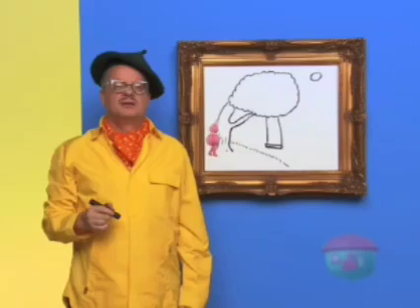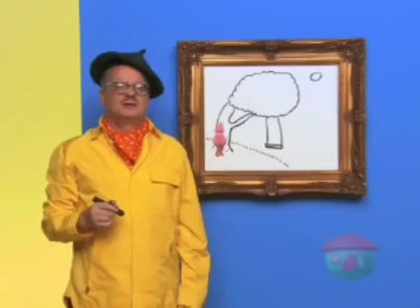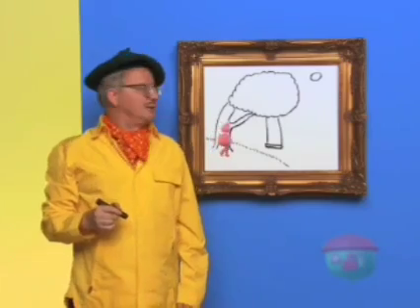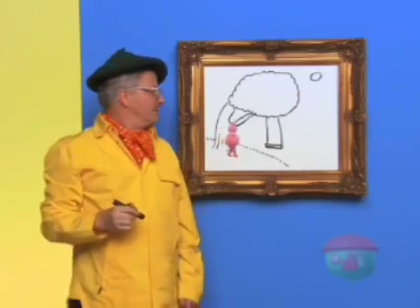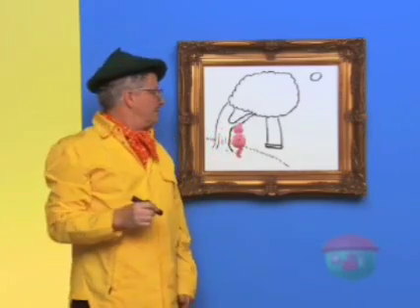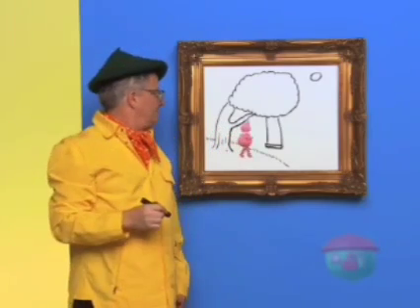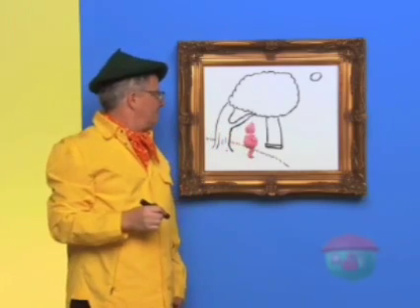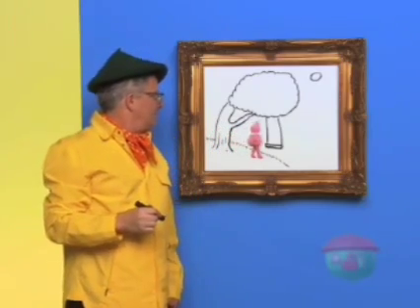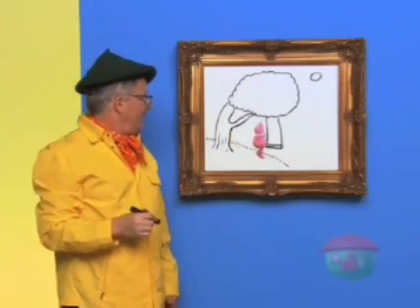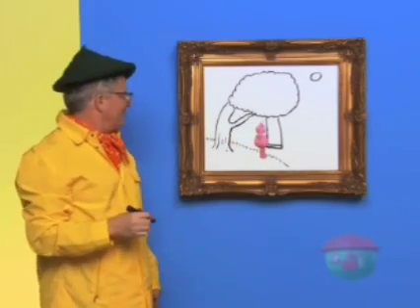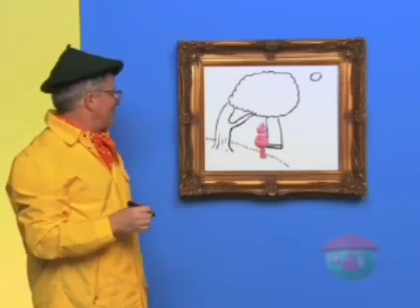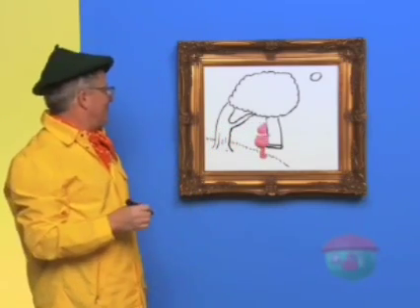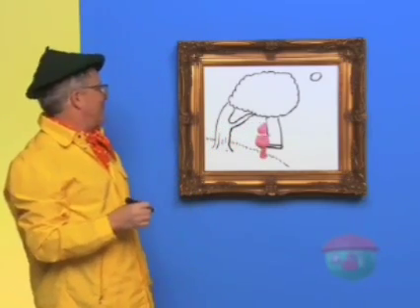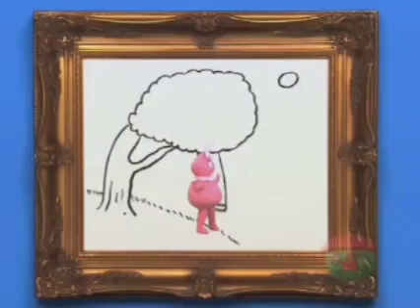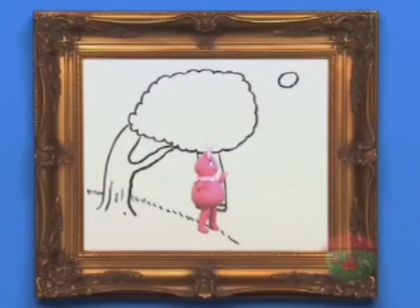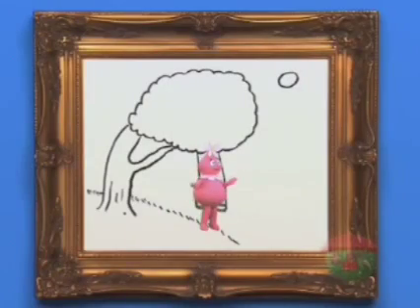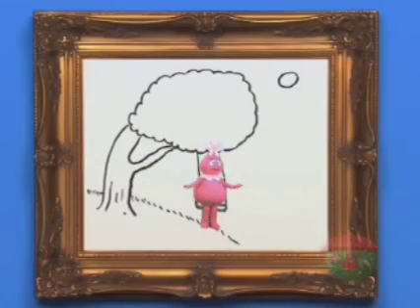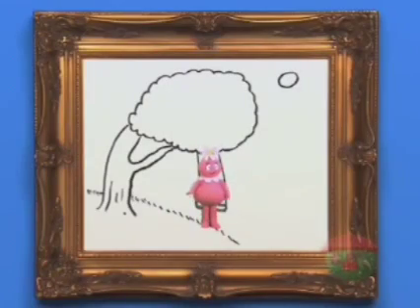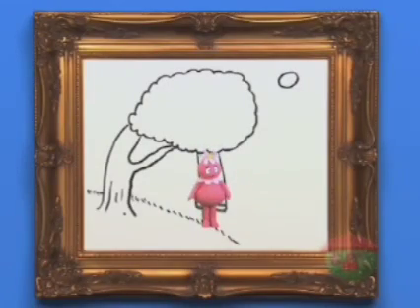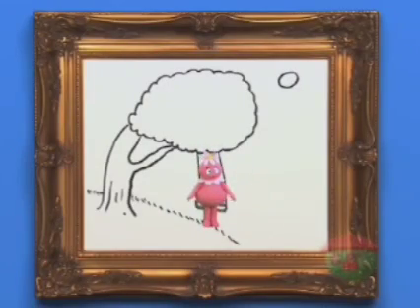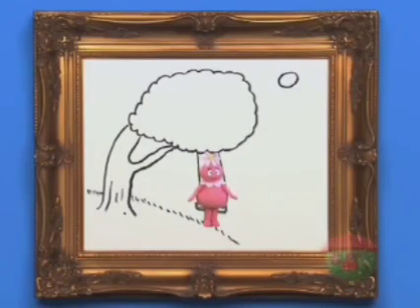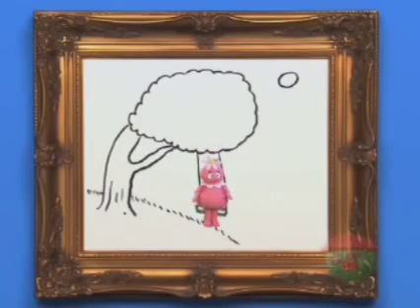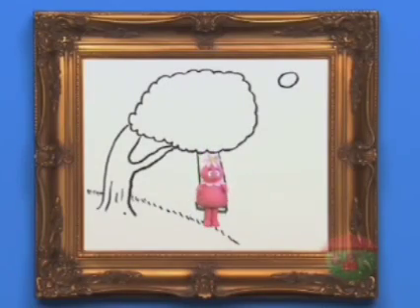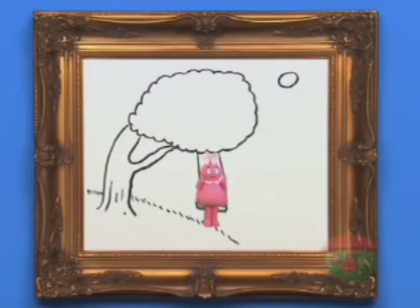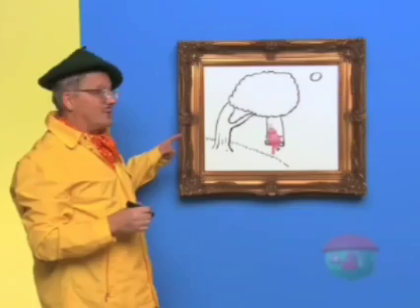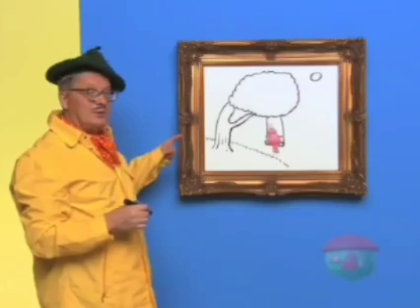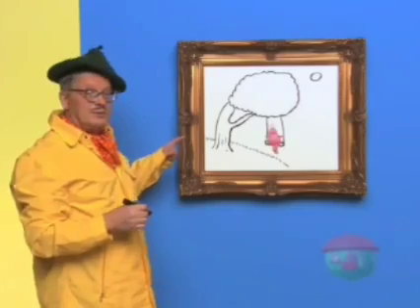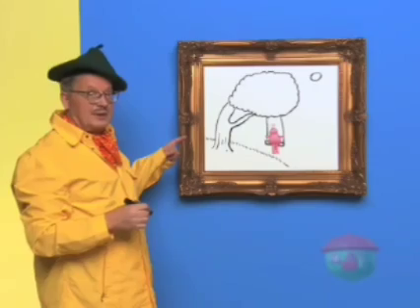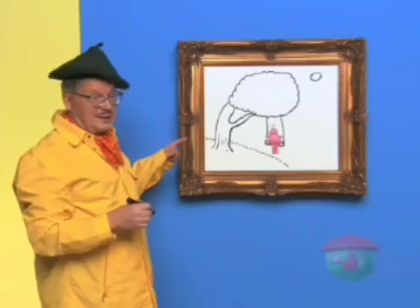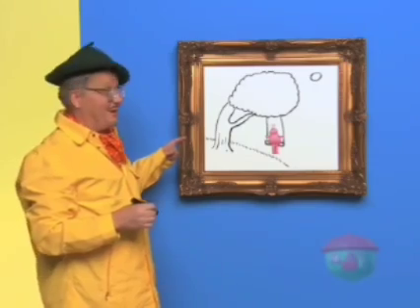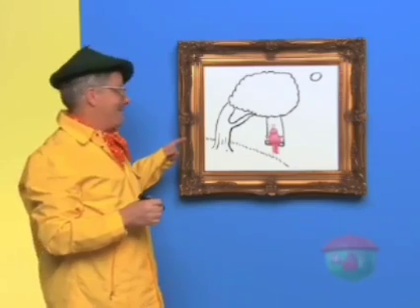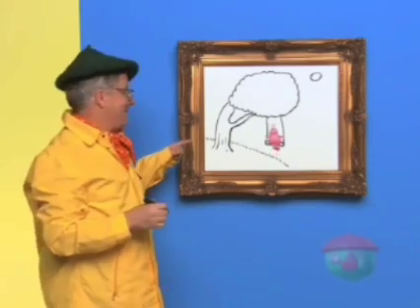Do-de-do-de-do-de-do. Whoa! Hey, where did you come from? Just smelling flowers. Hang on!